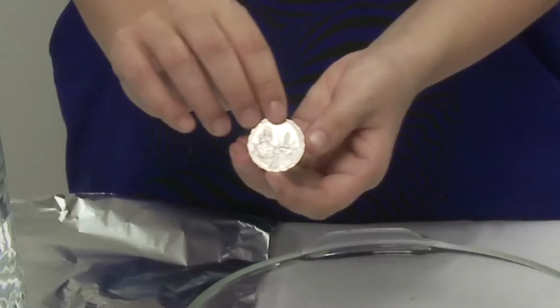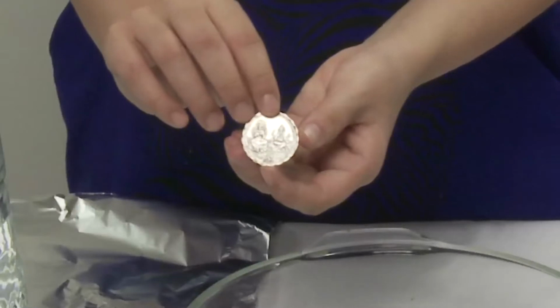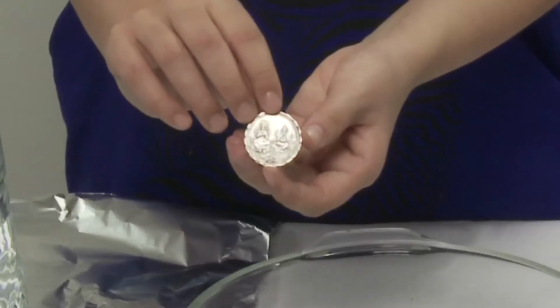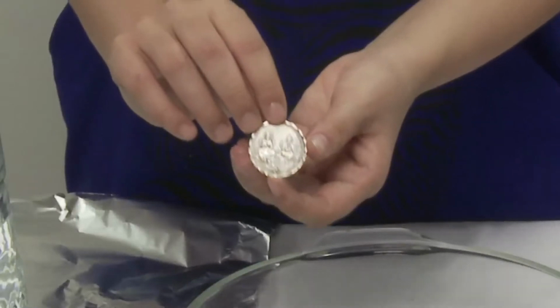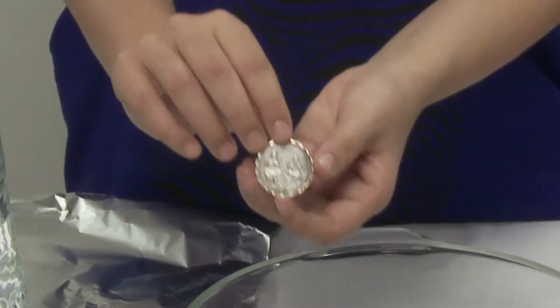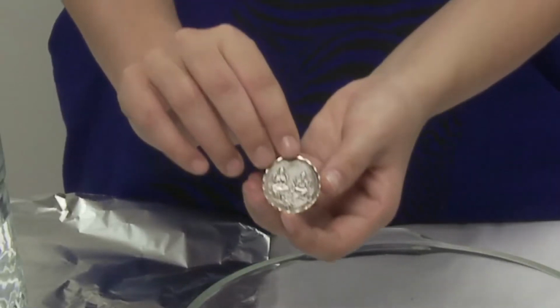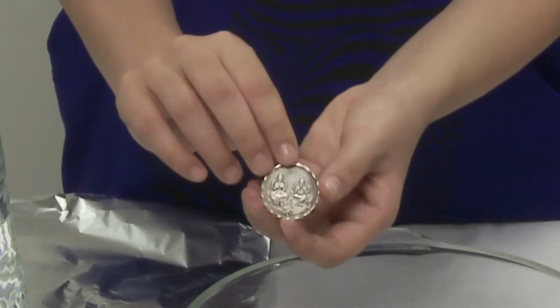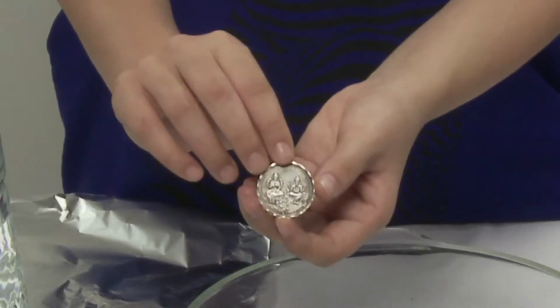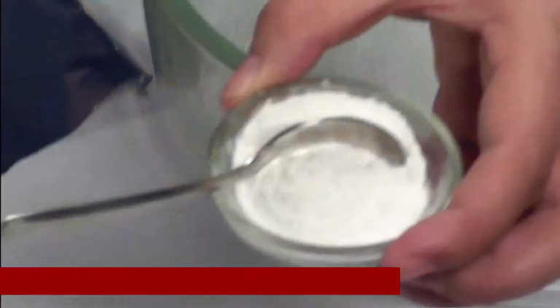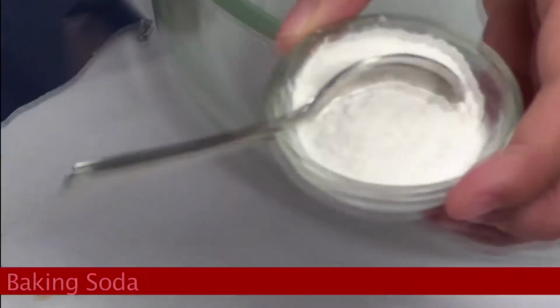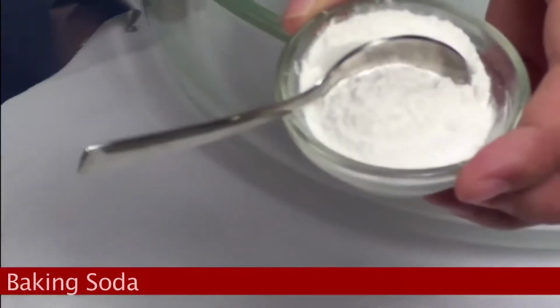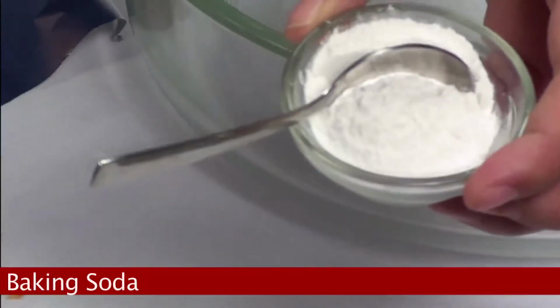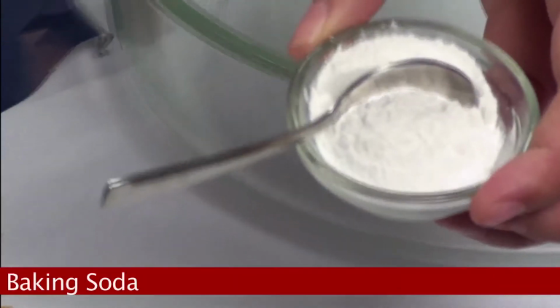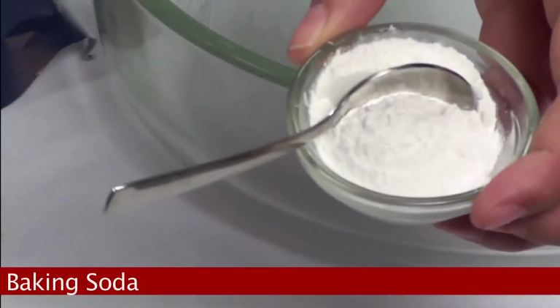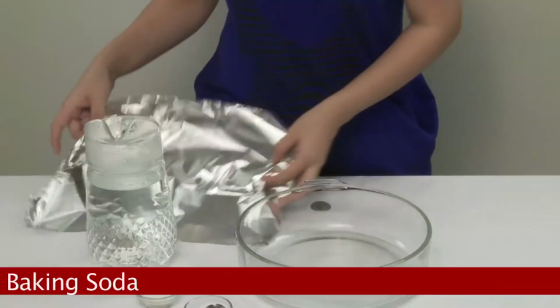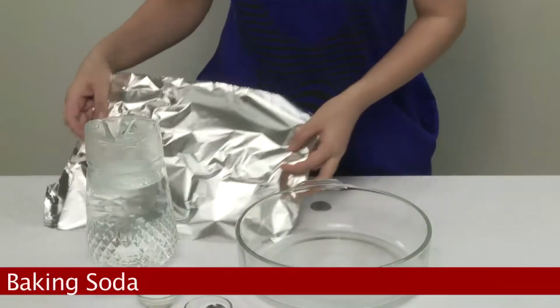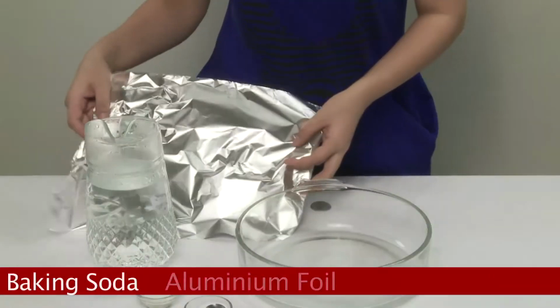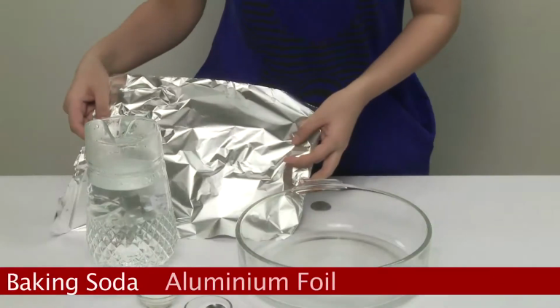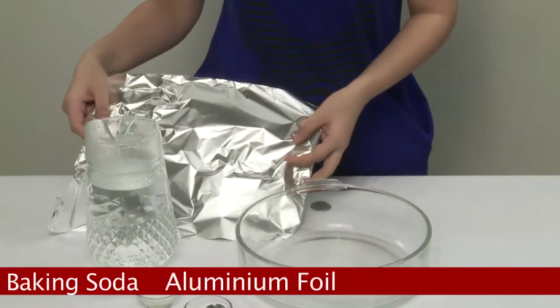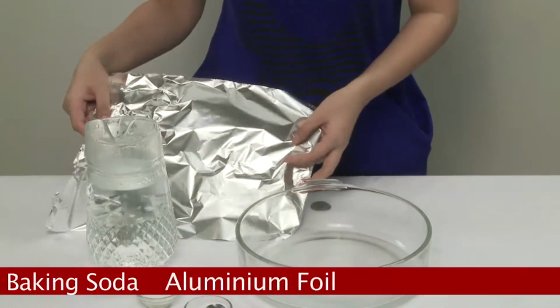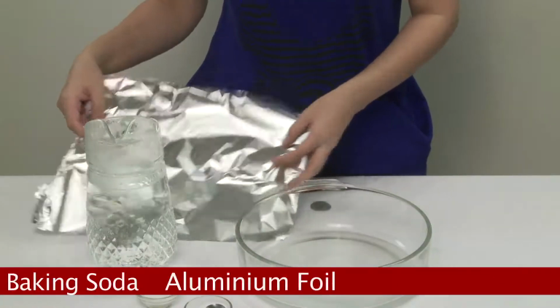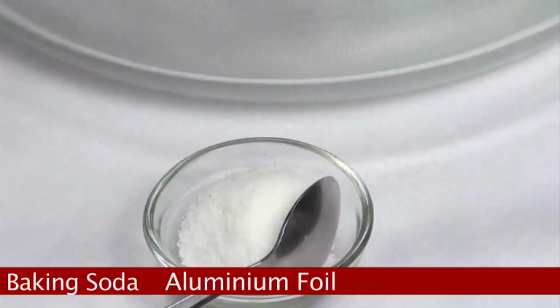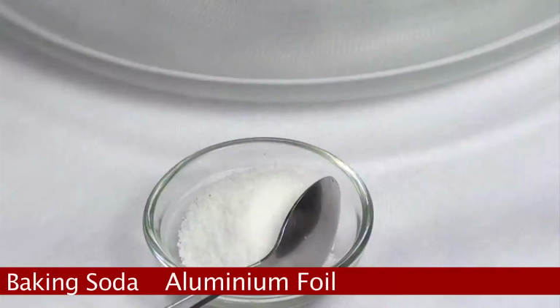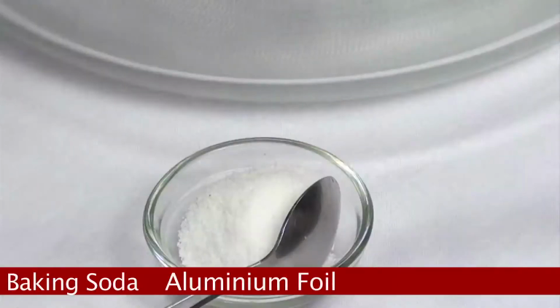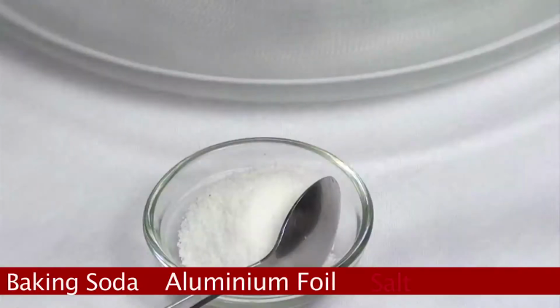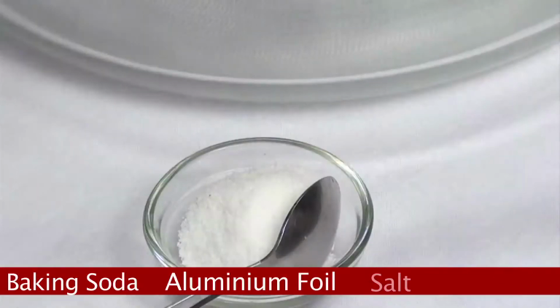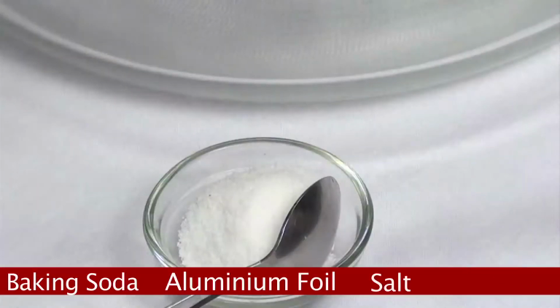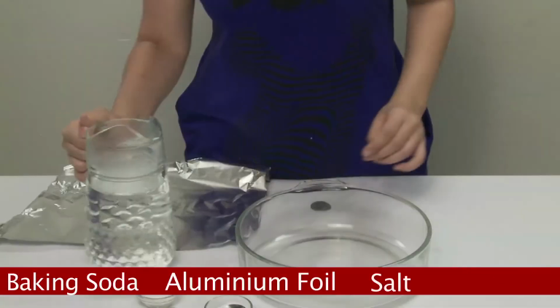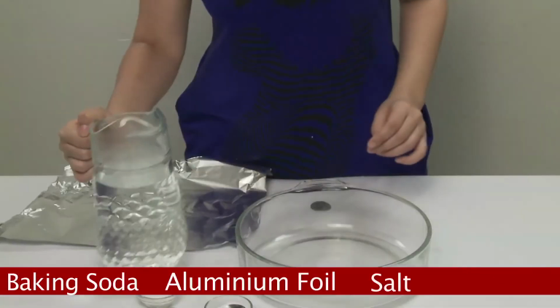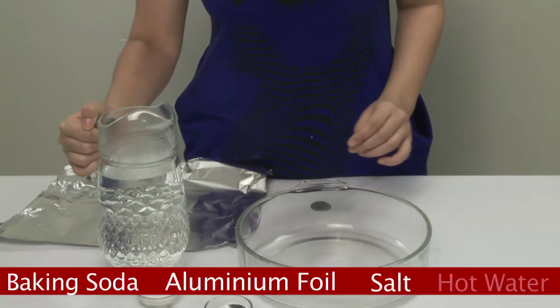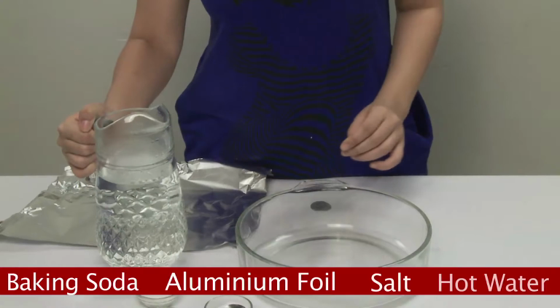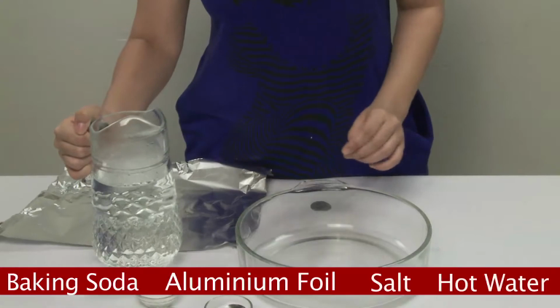We need baking soda, aluminum foil, and warm water.